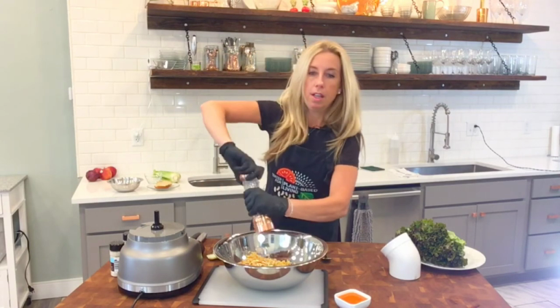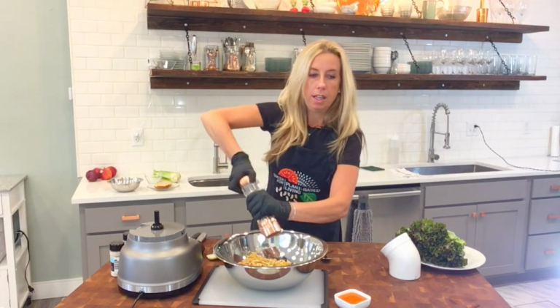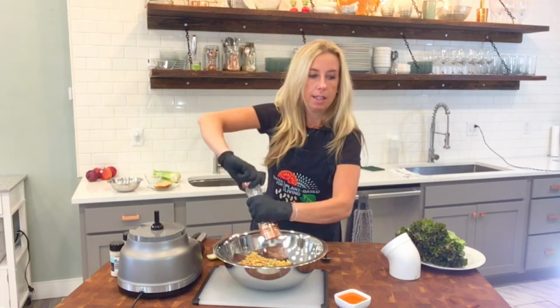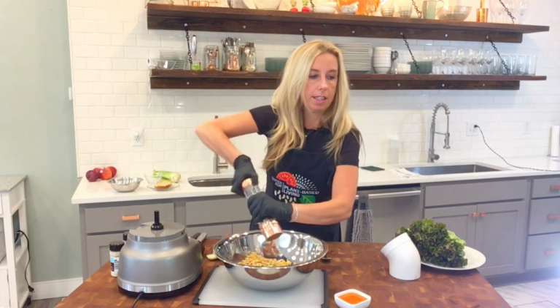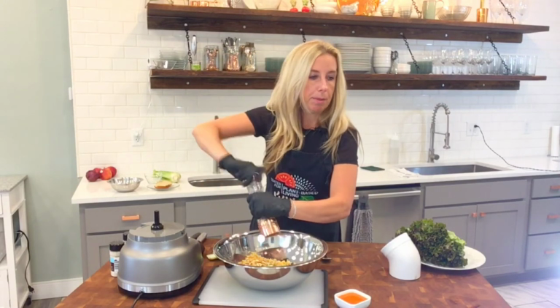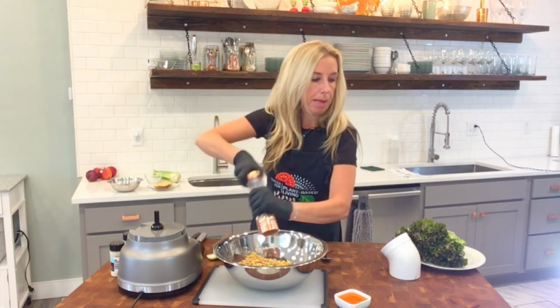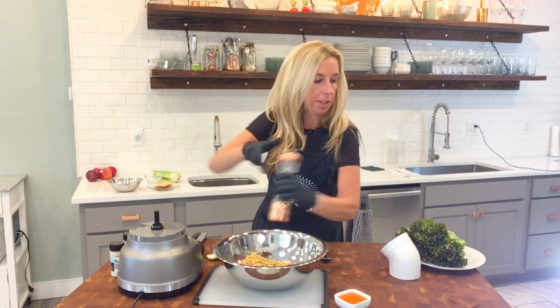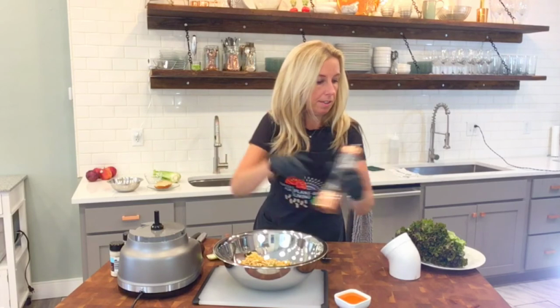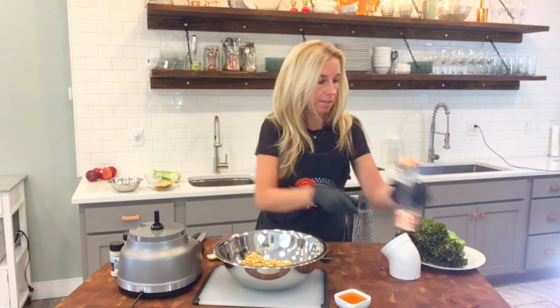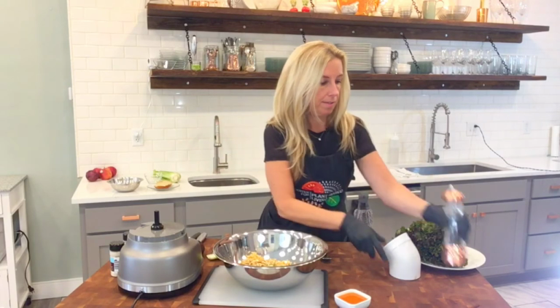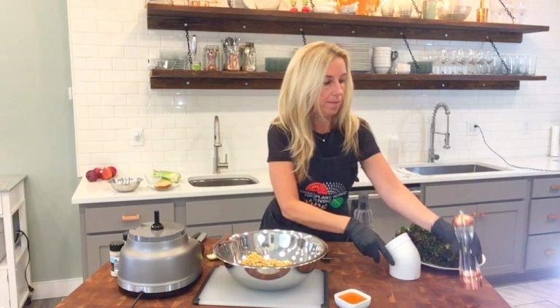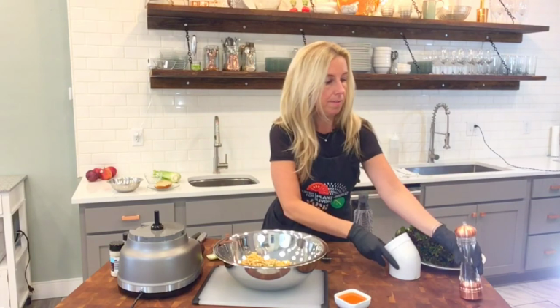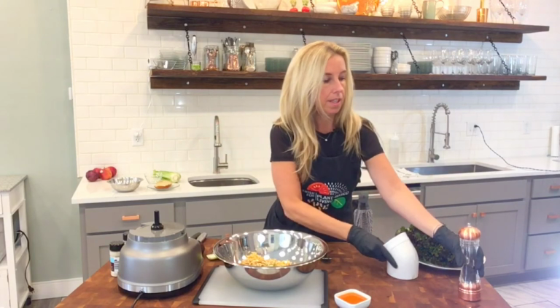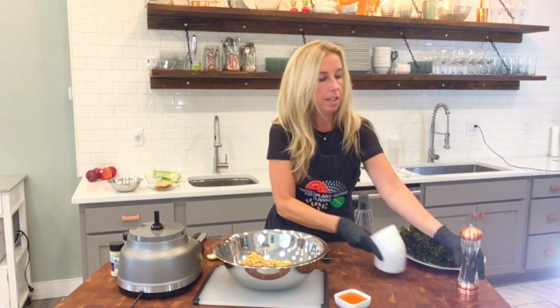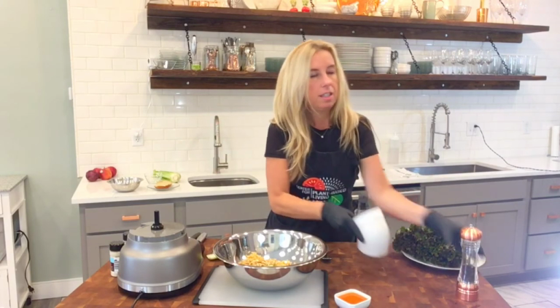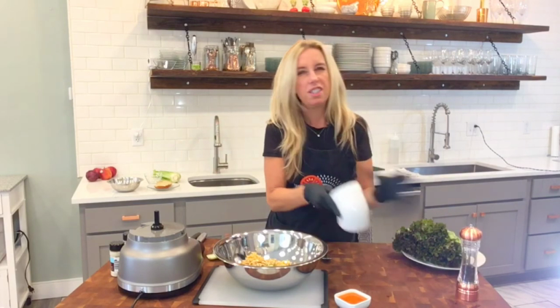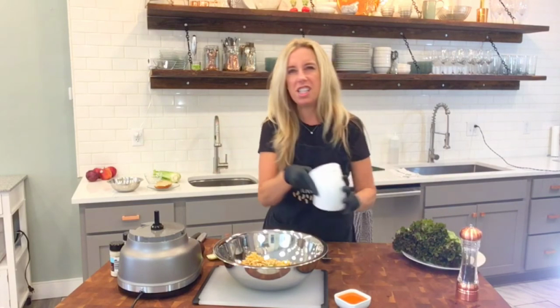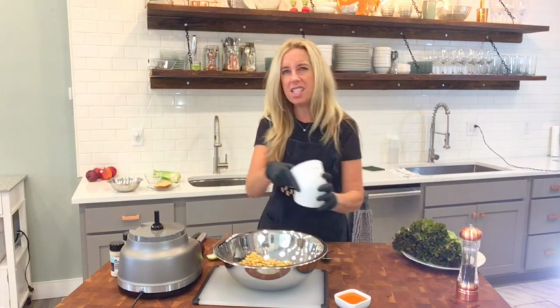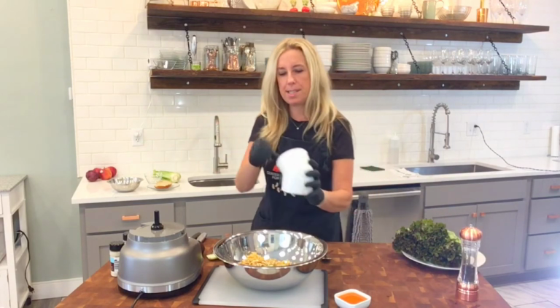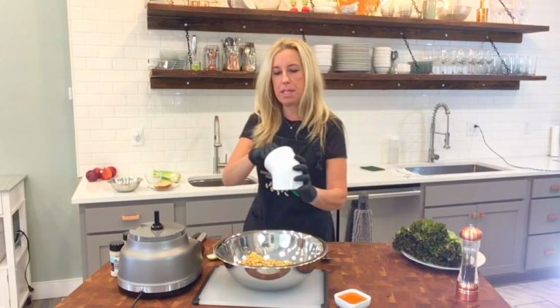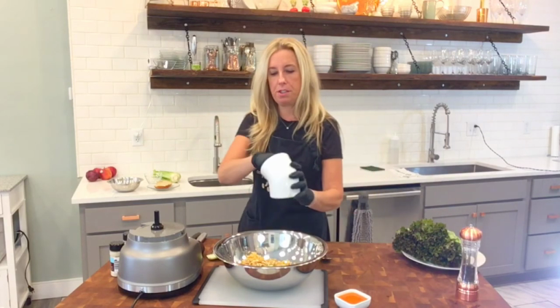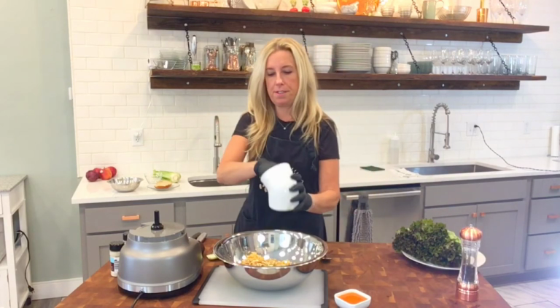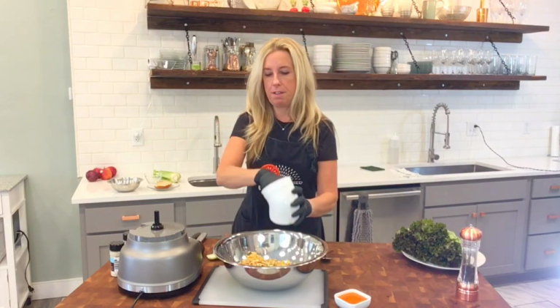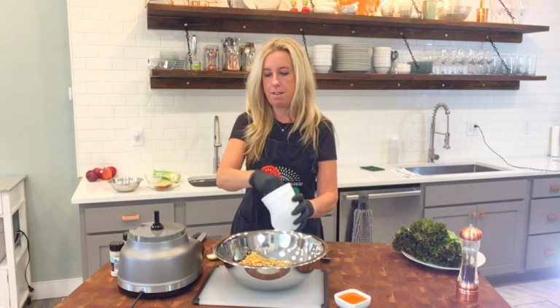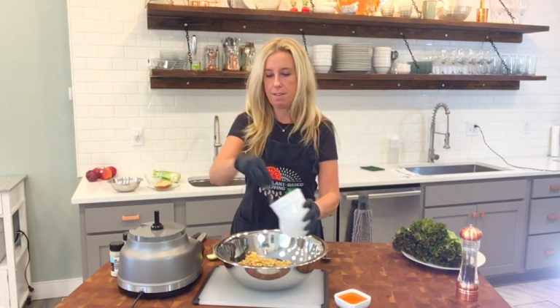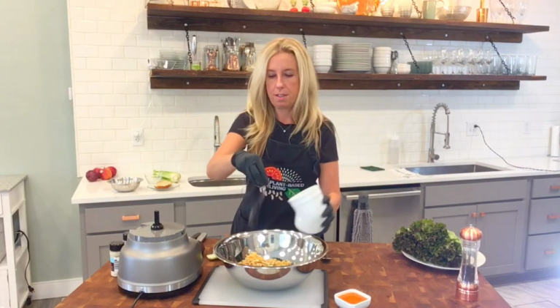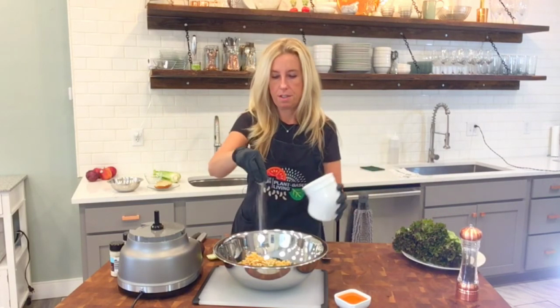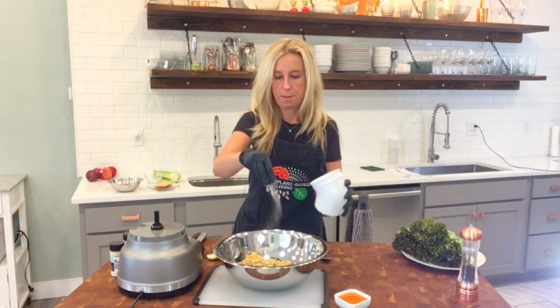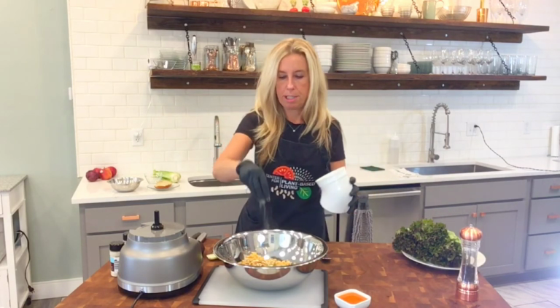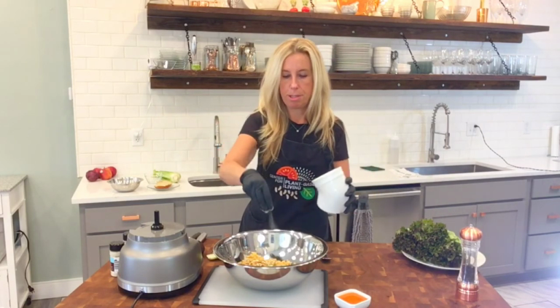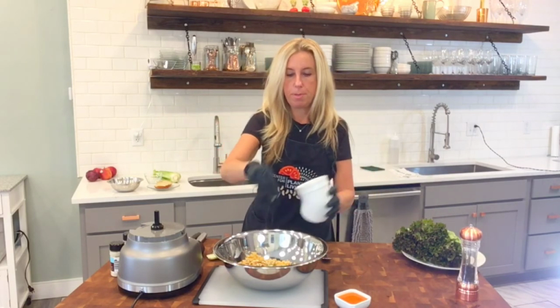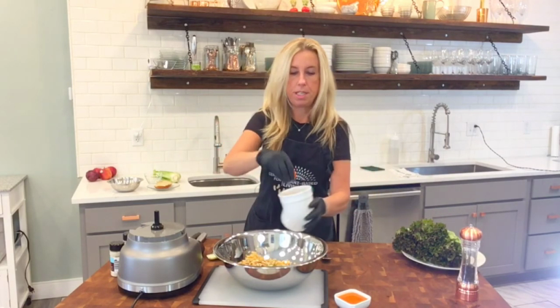A little bit of pepper and just a pinch of salt.